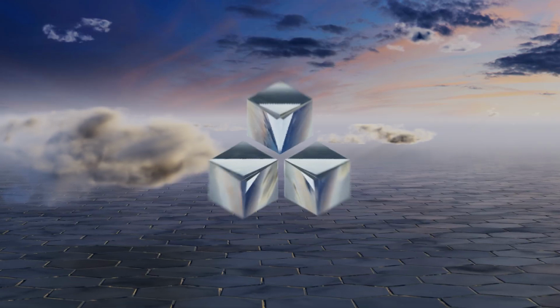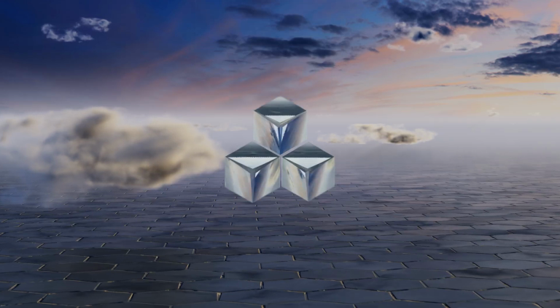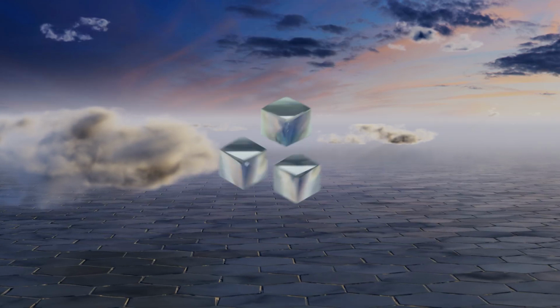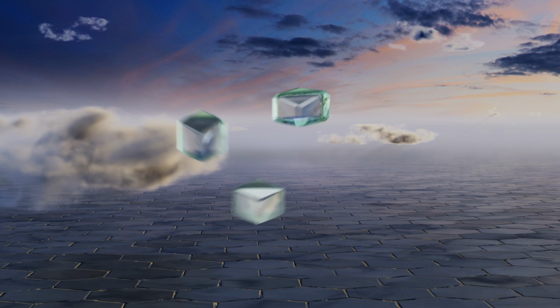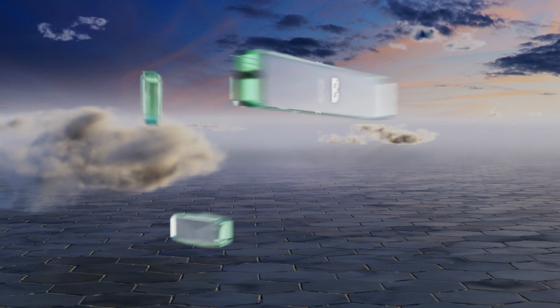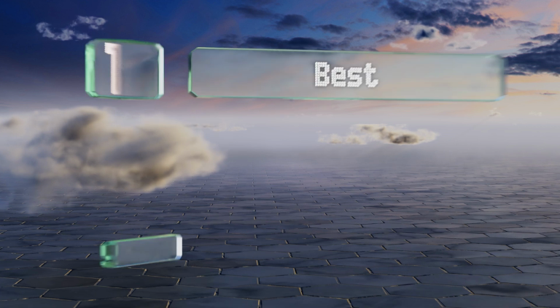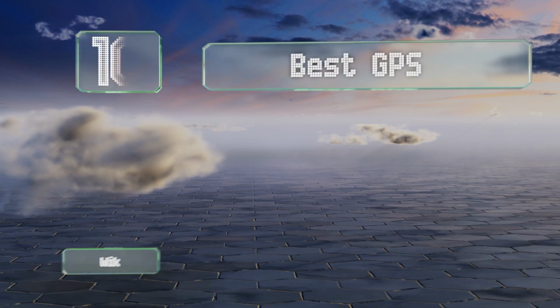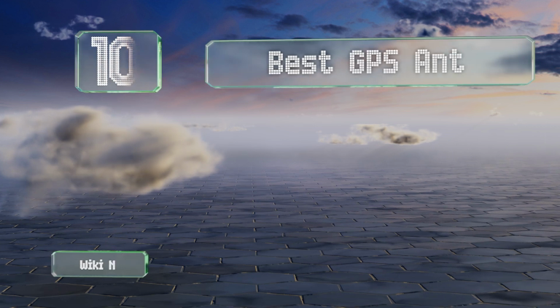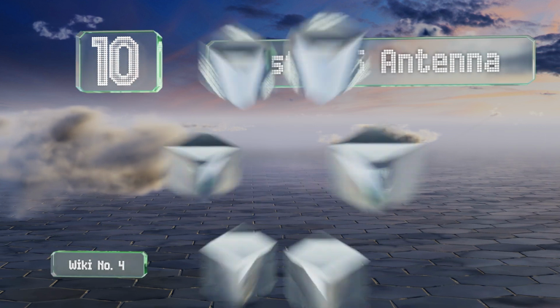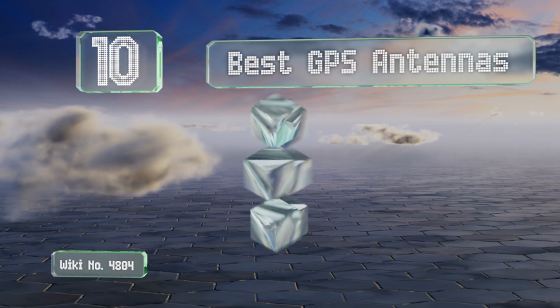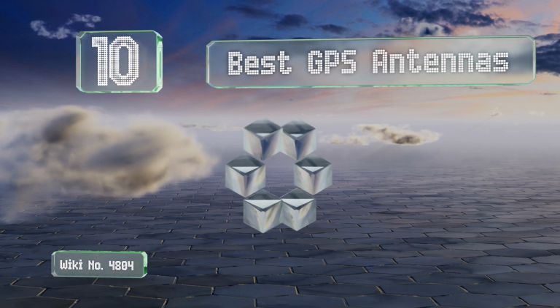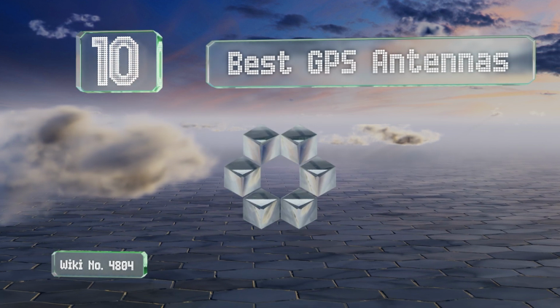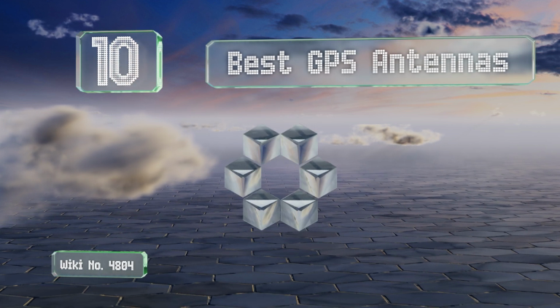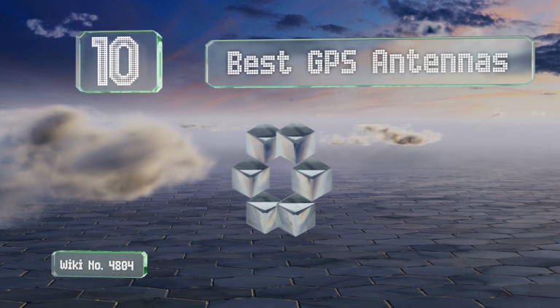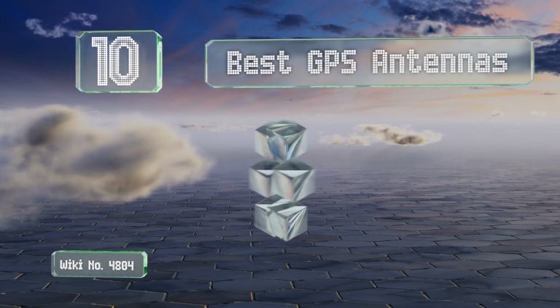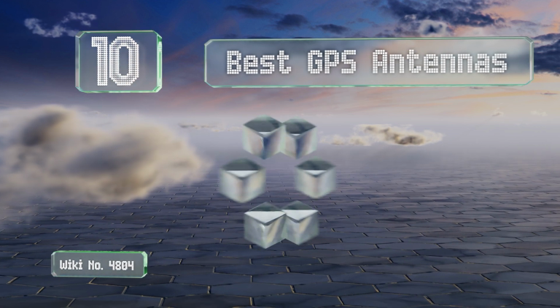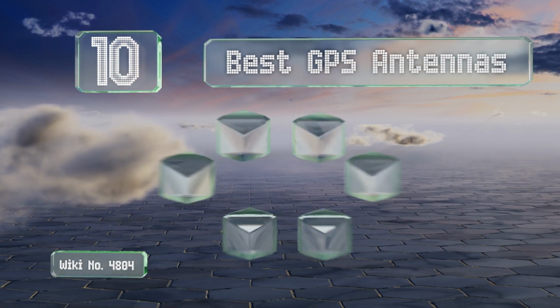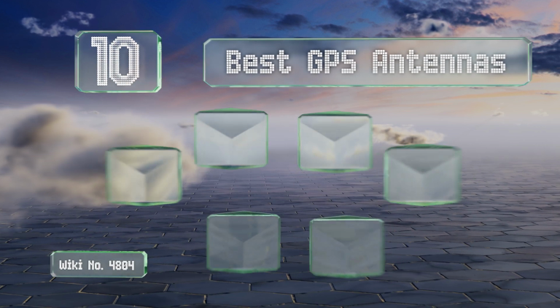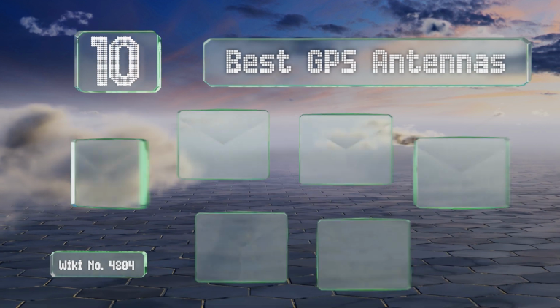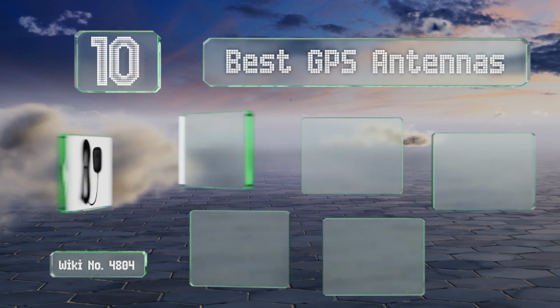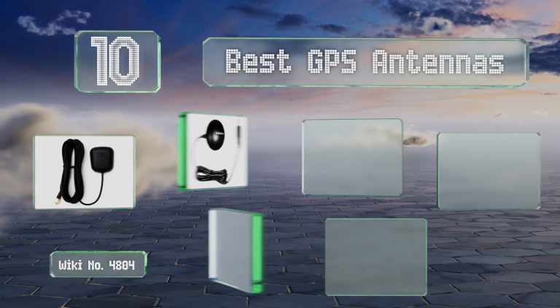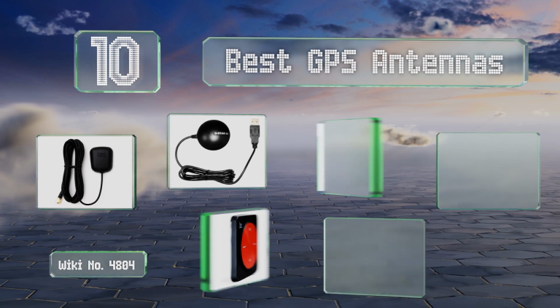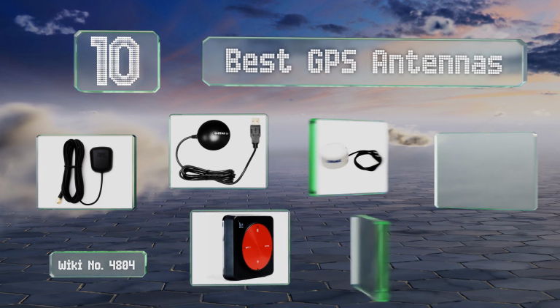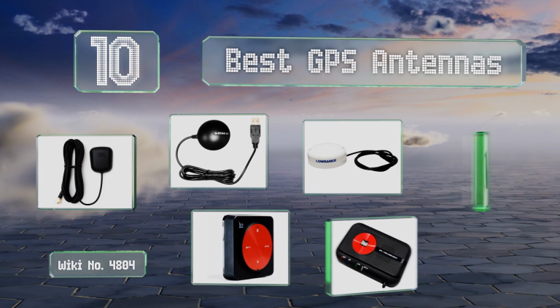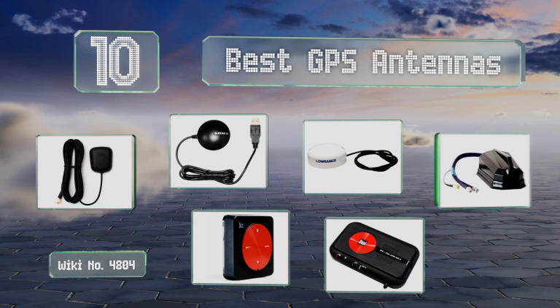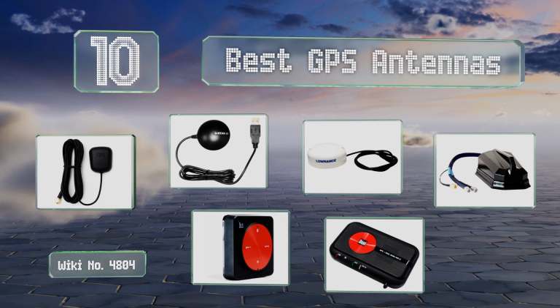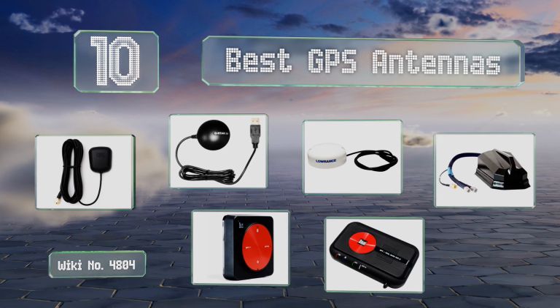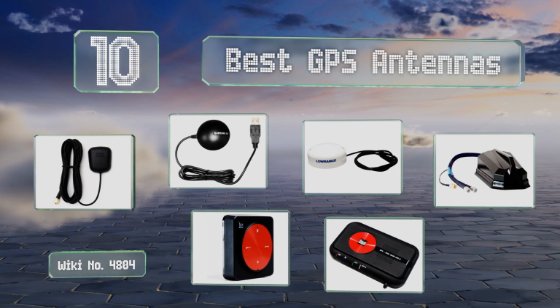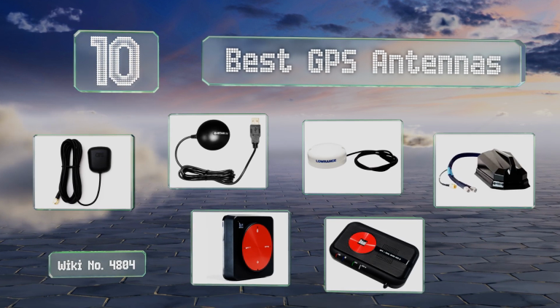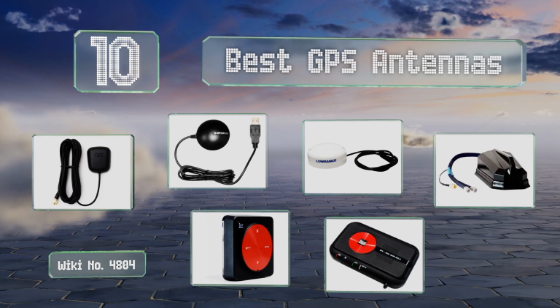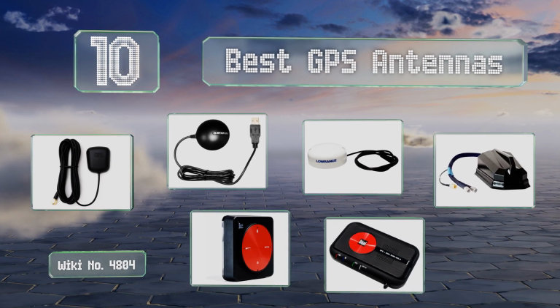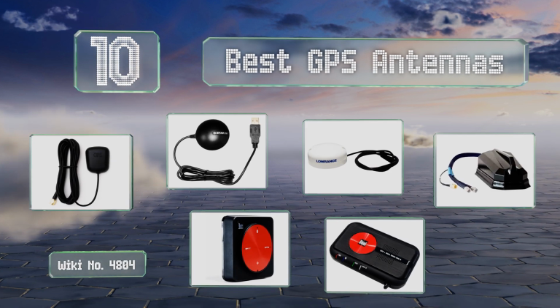EasyVid presents the 10 best GPS antennas. Let's get started with the list.